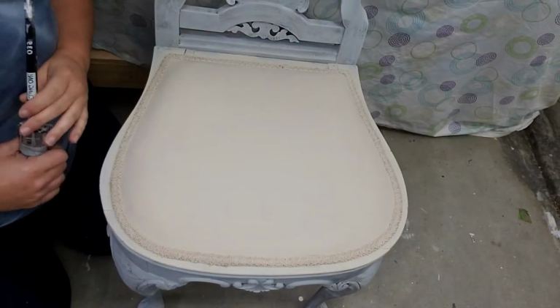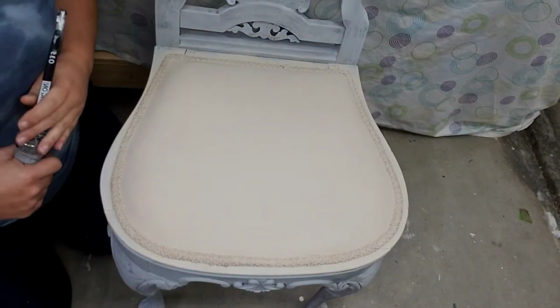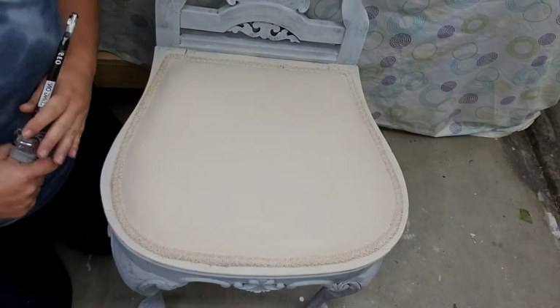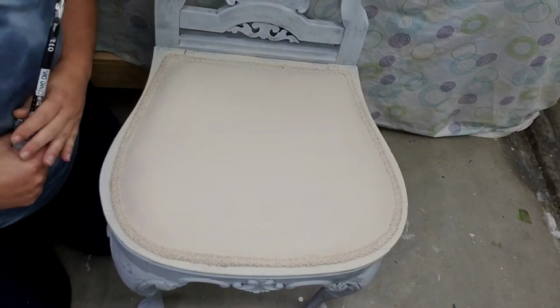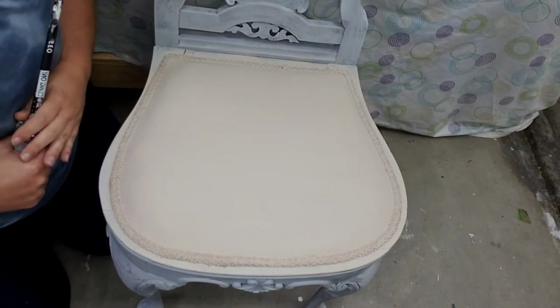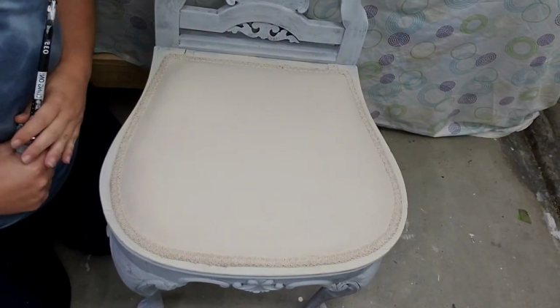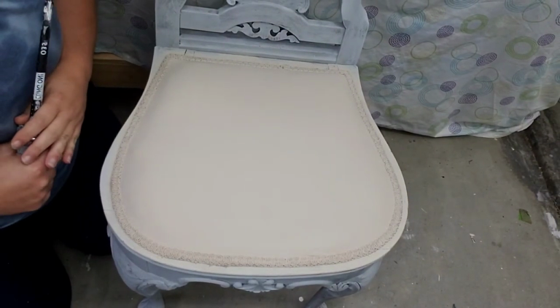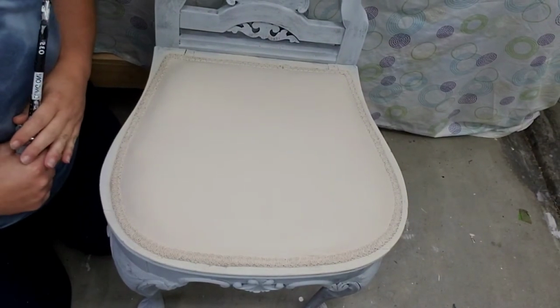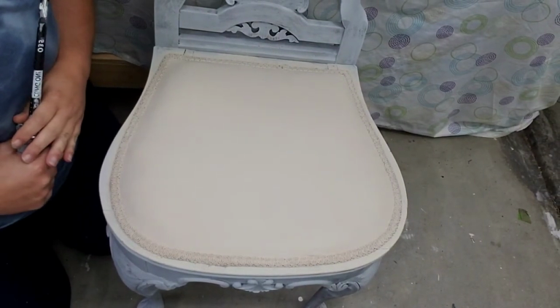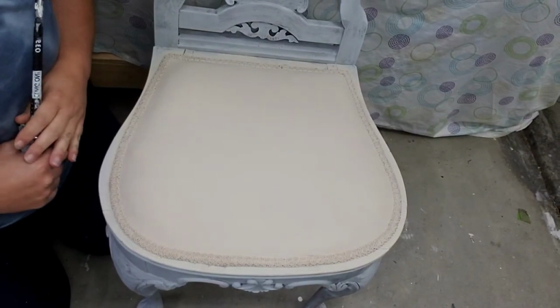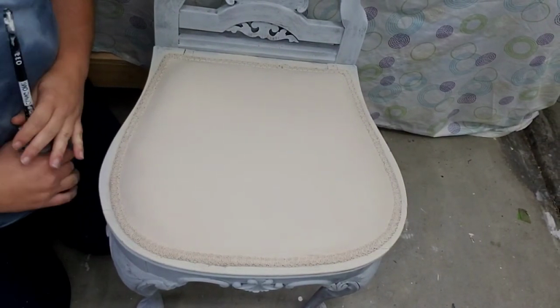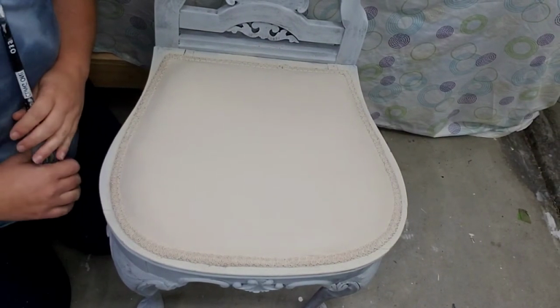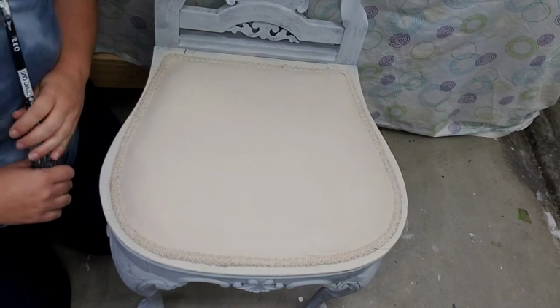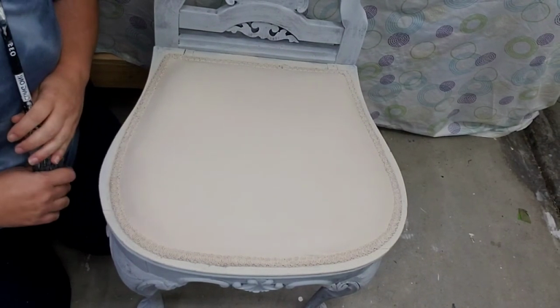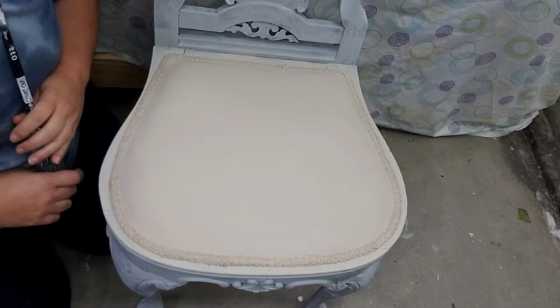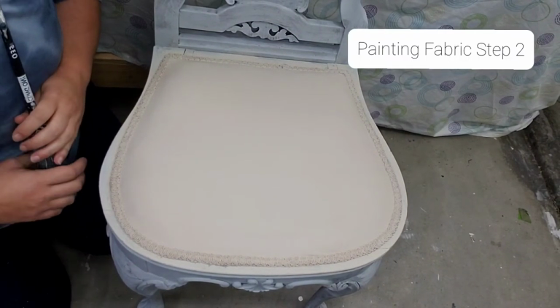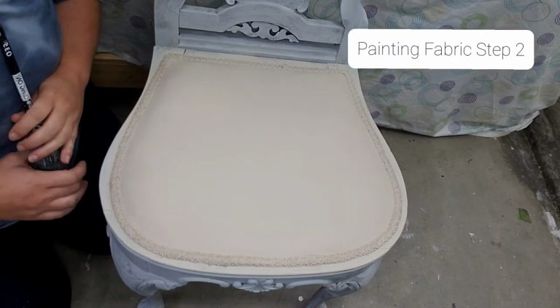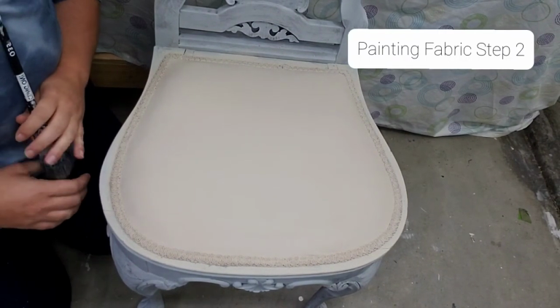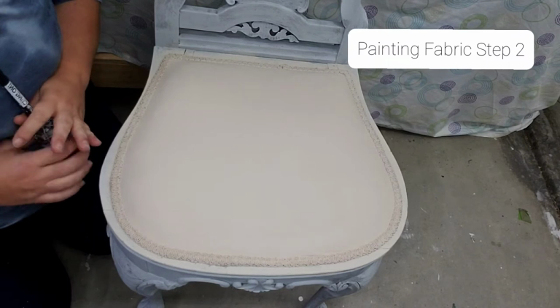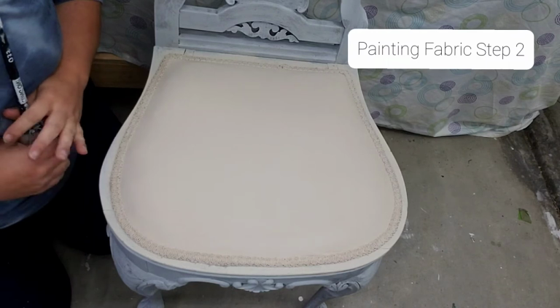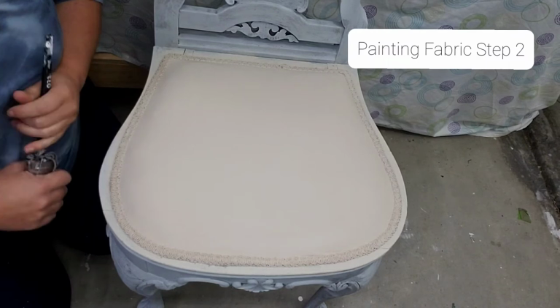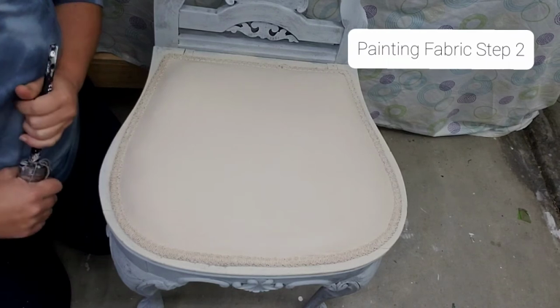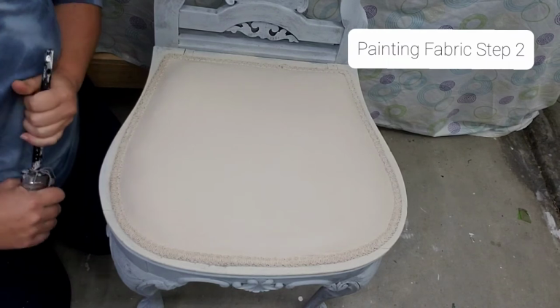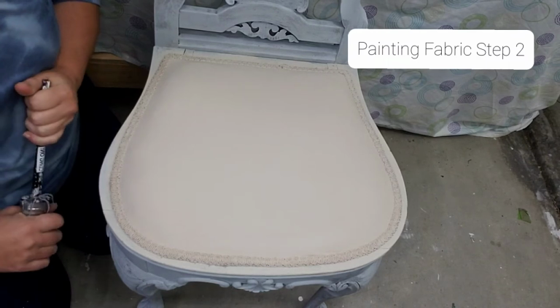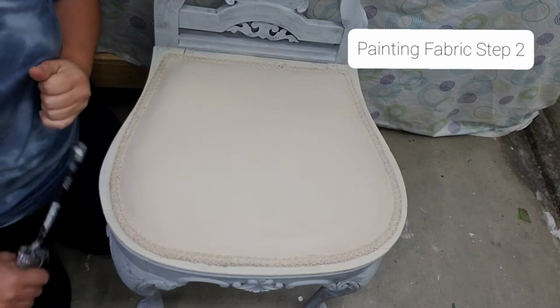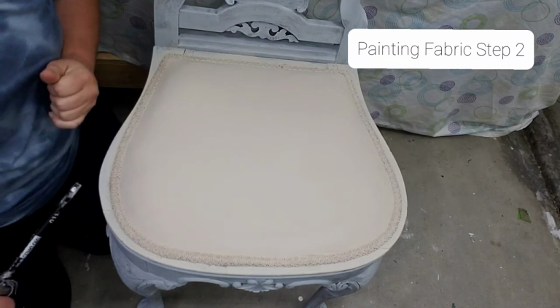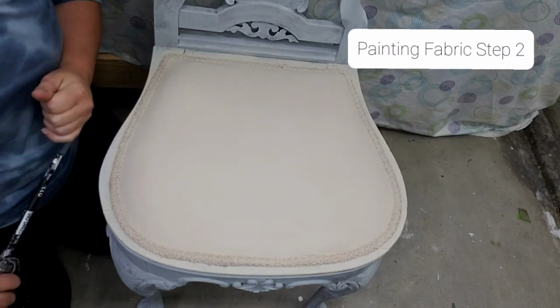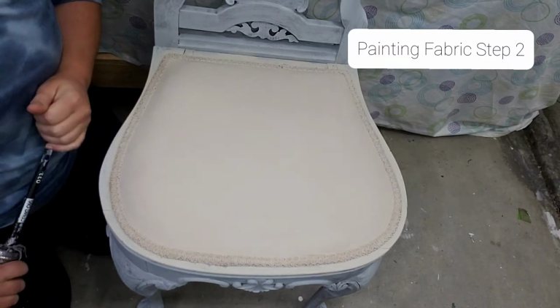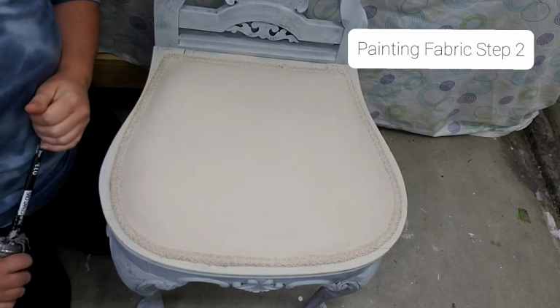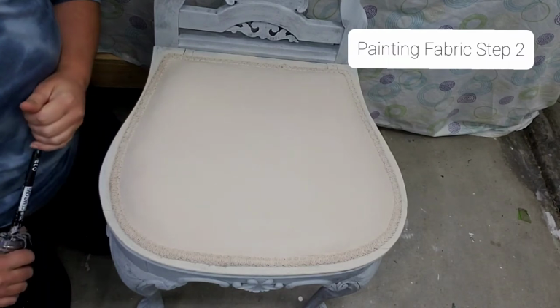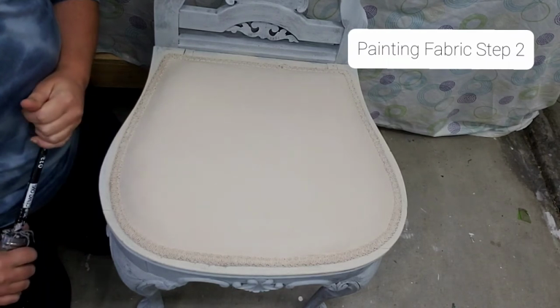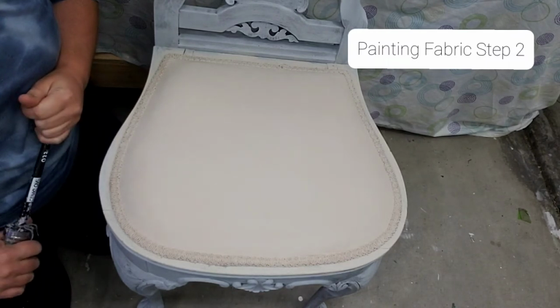Hello, it's Jessica from Refresh Charm. This is going to be step two of painting fabric with Dixie Belle.